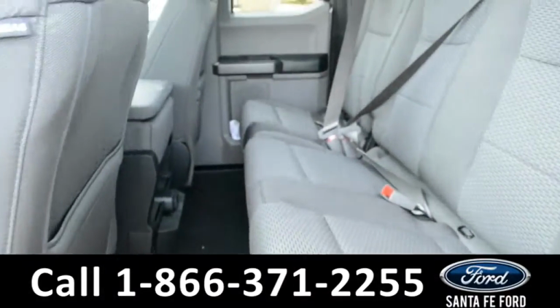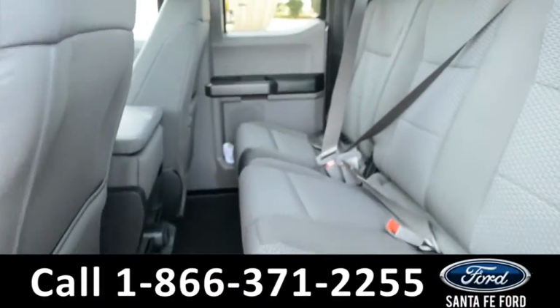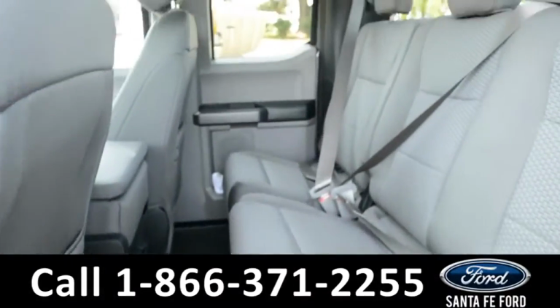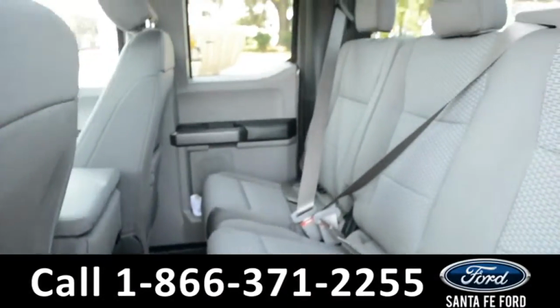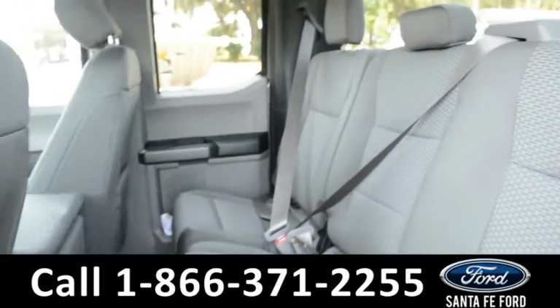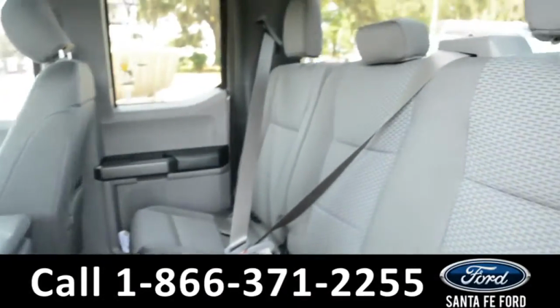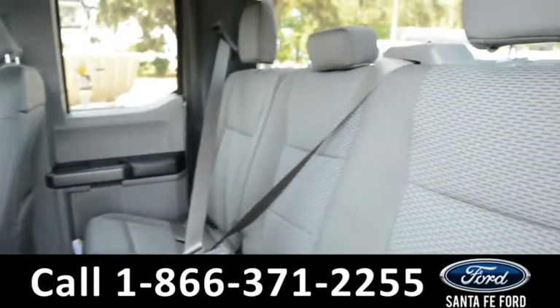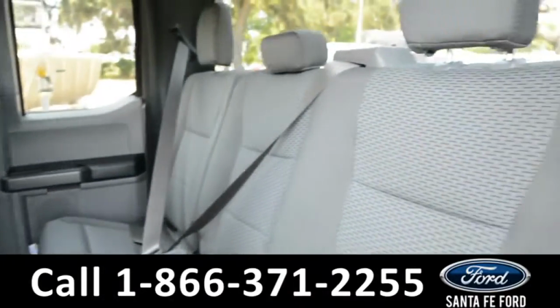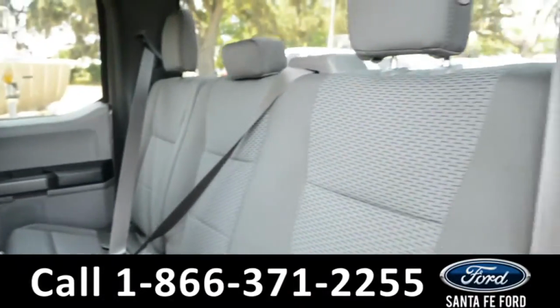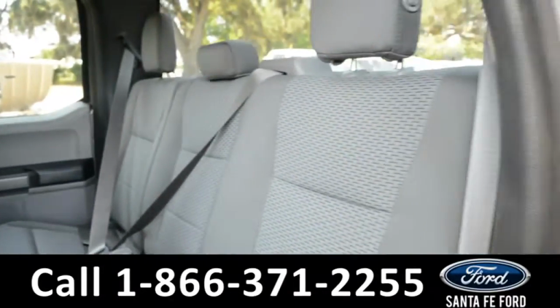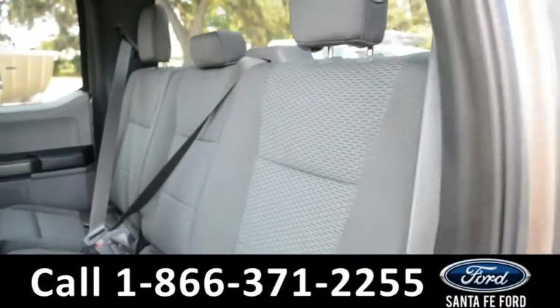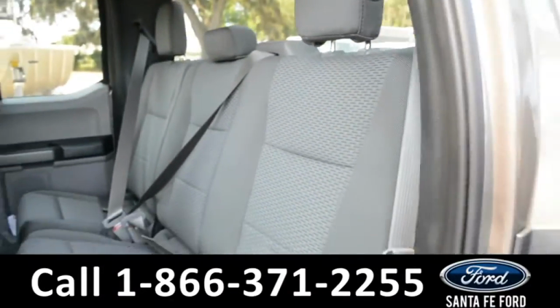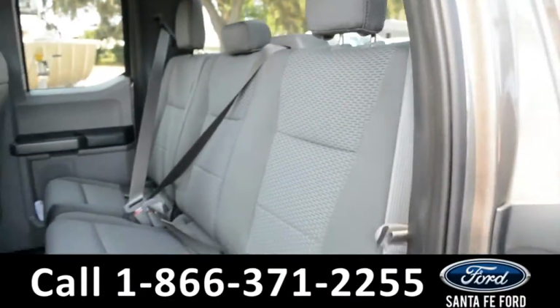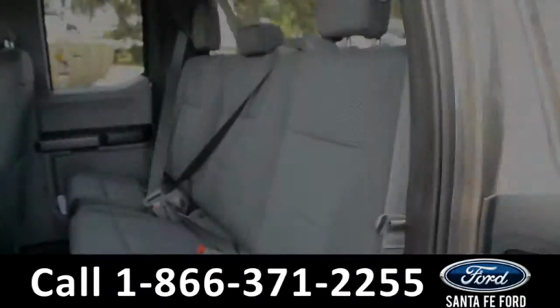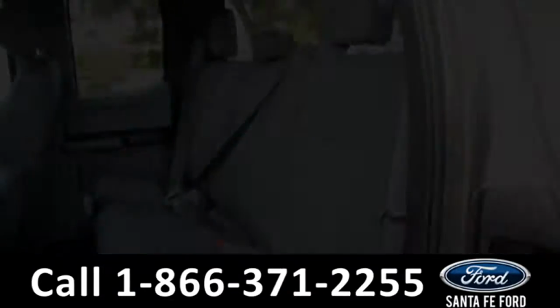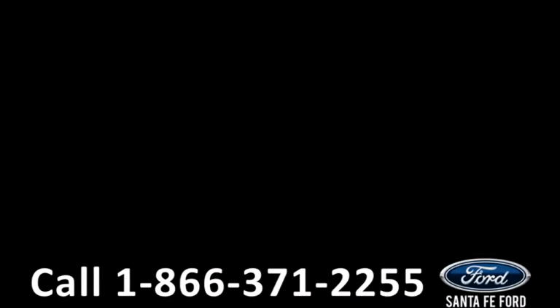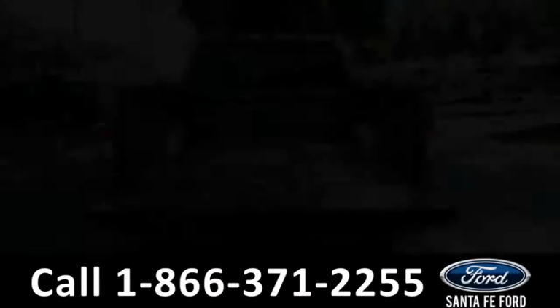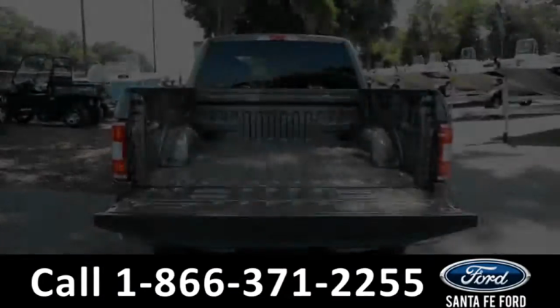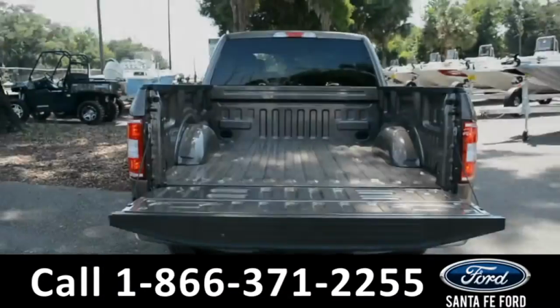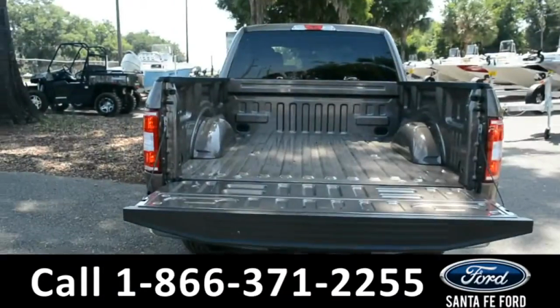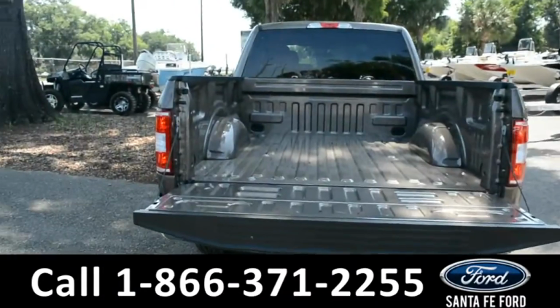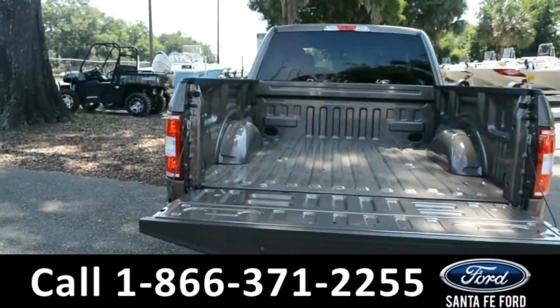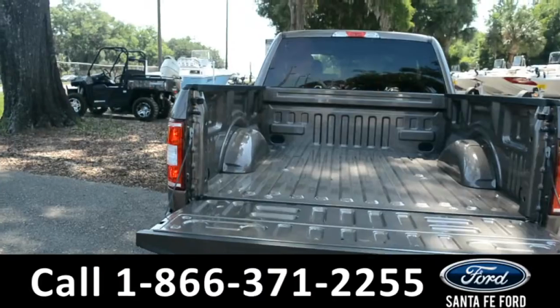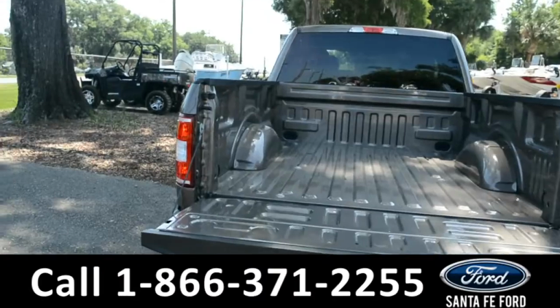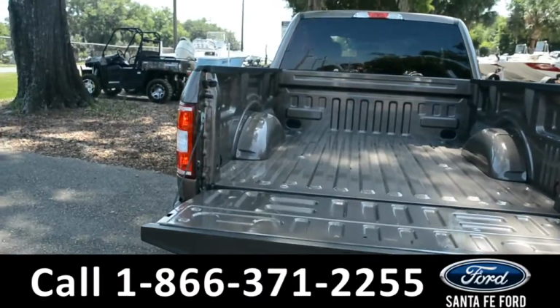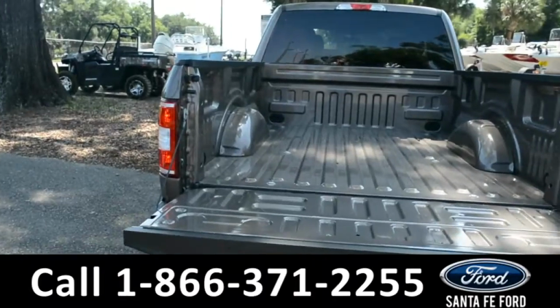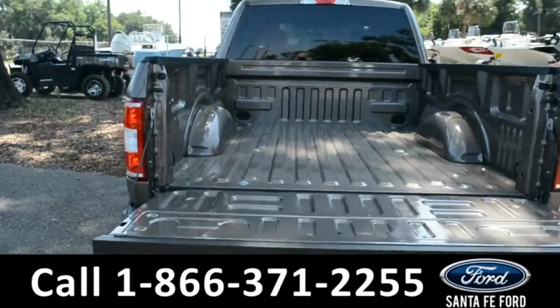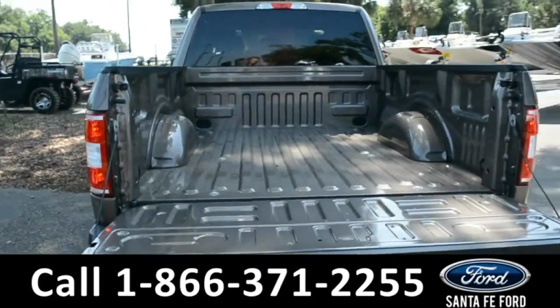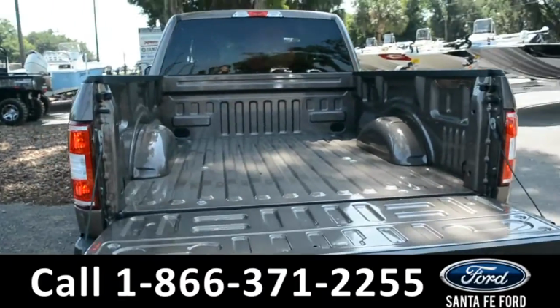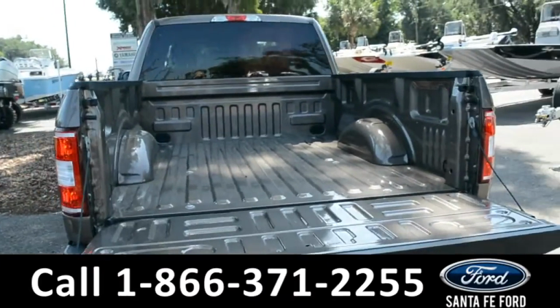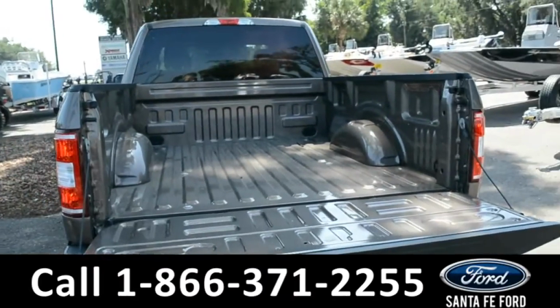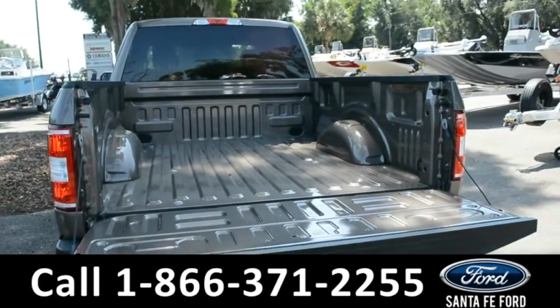Now let's take a look at the back — here's a closer look at the back row and at the bed of the truck.